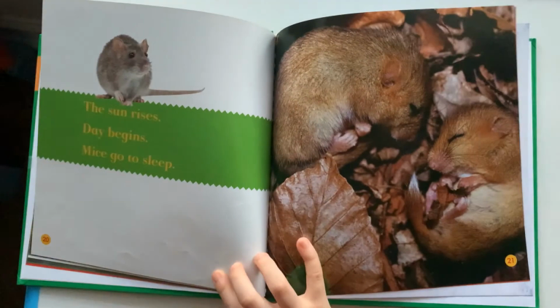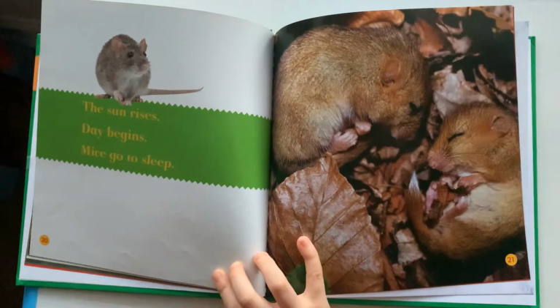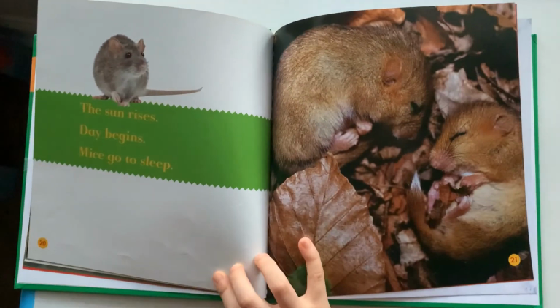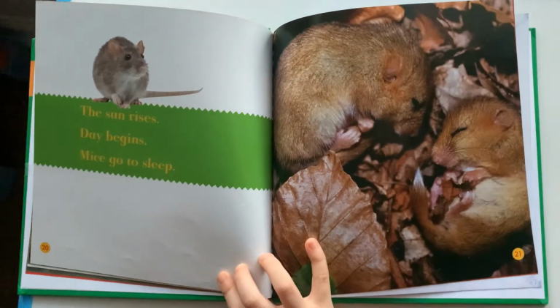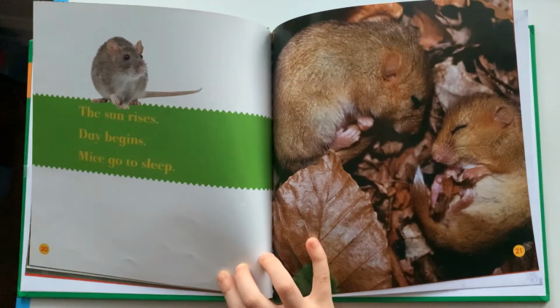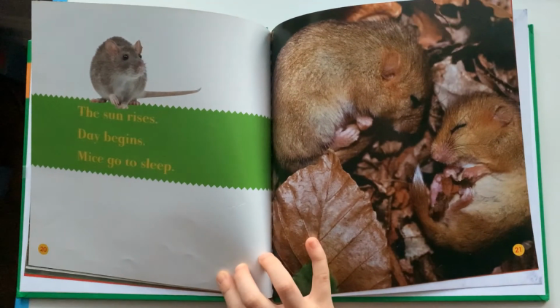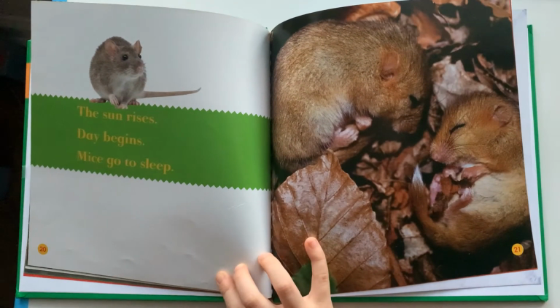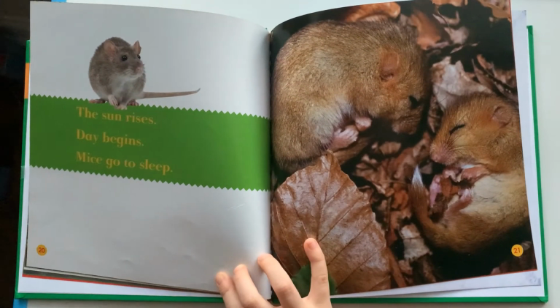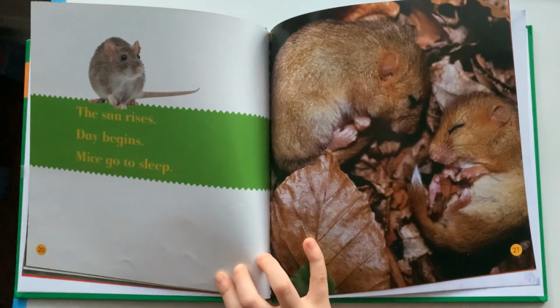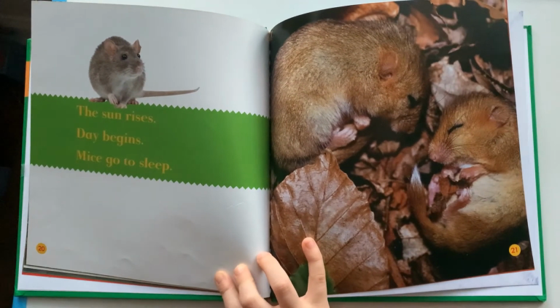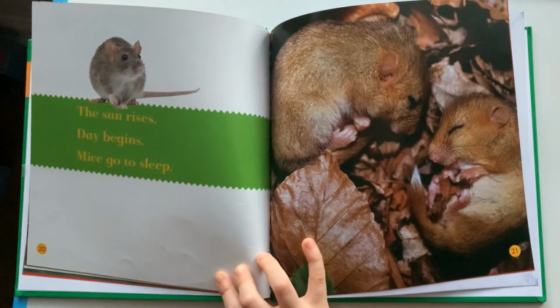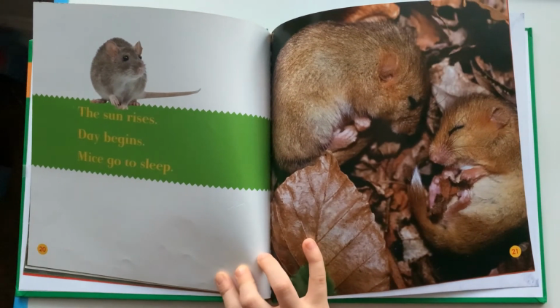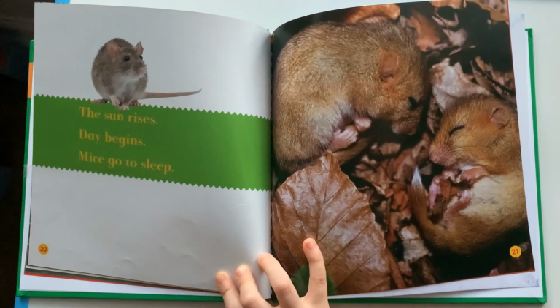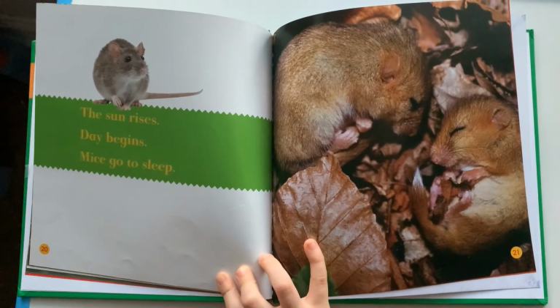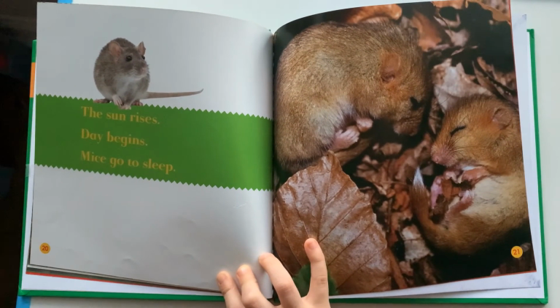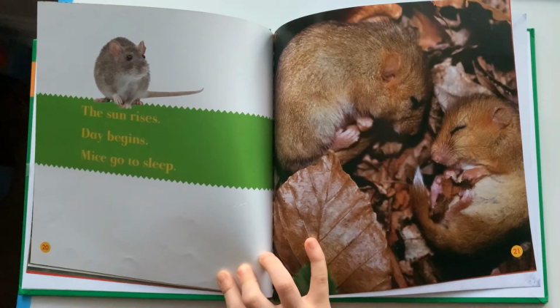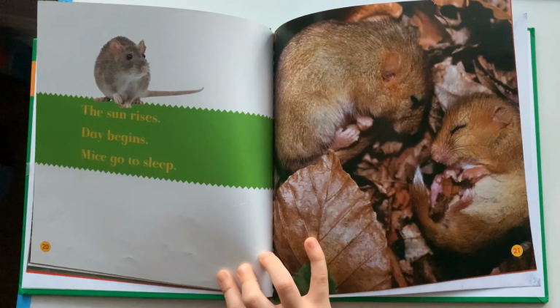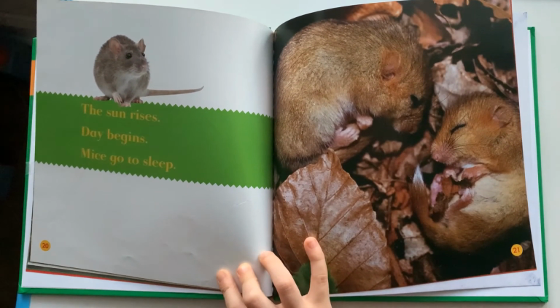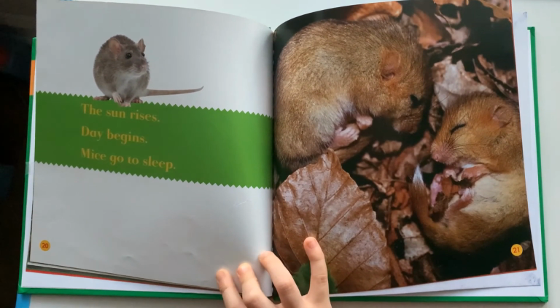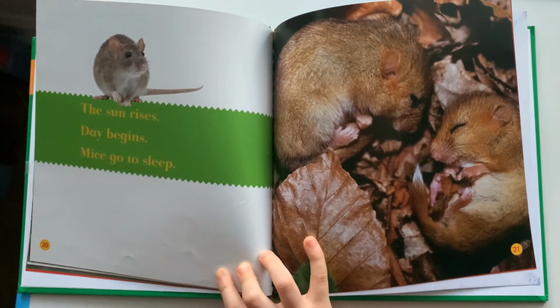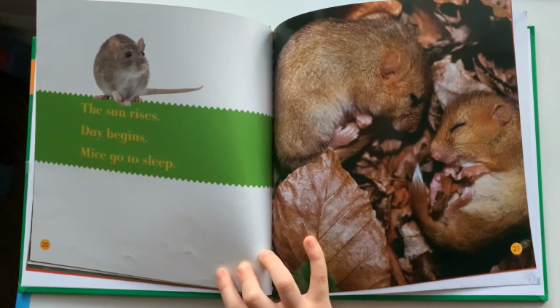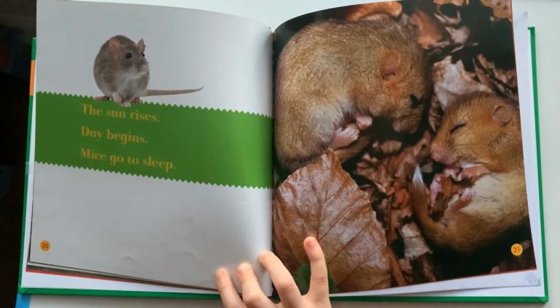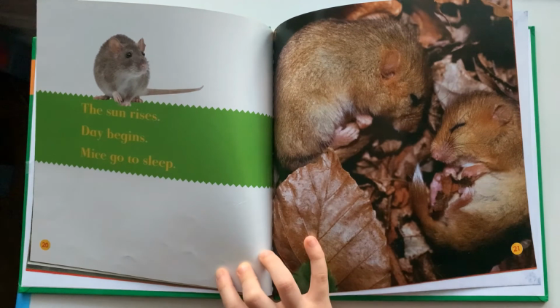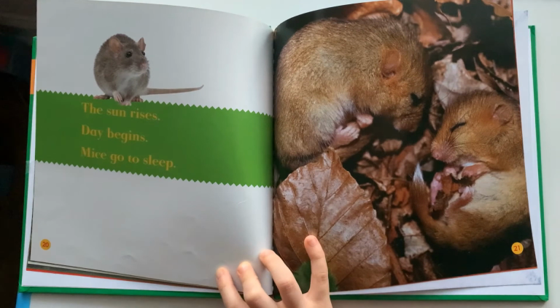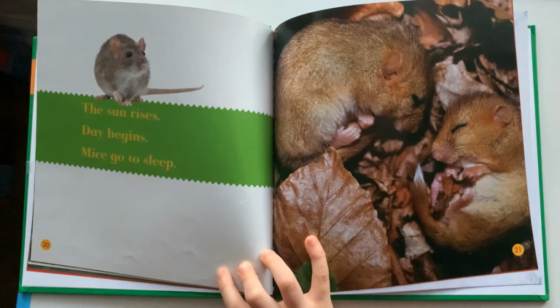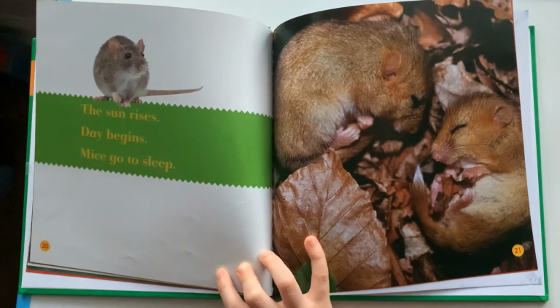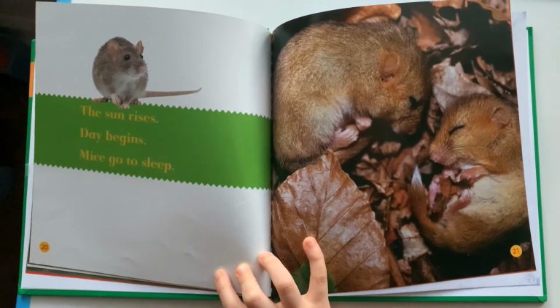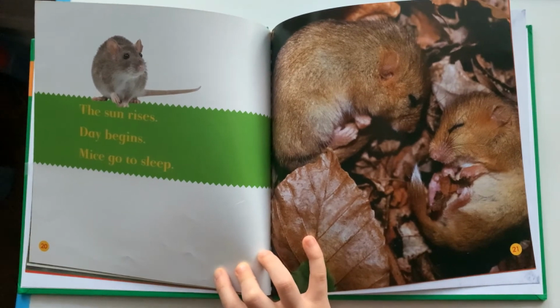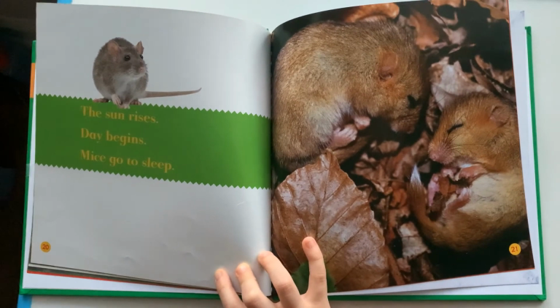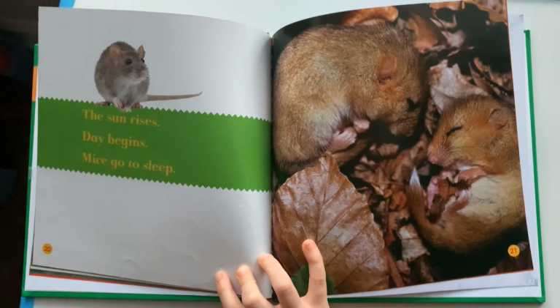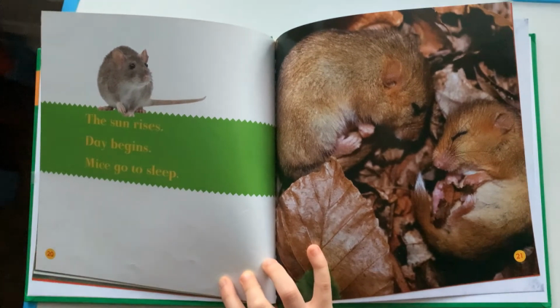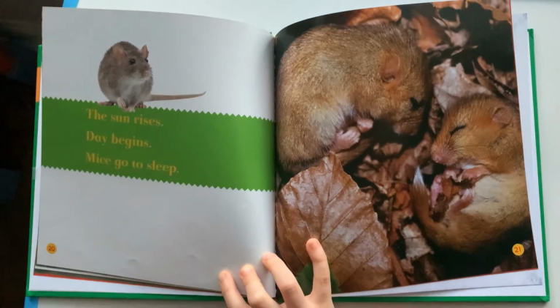The sun rises. Day begins. Mice go to sleep.